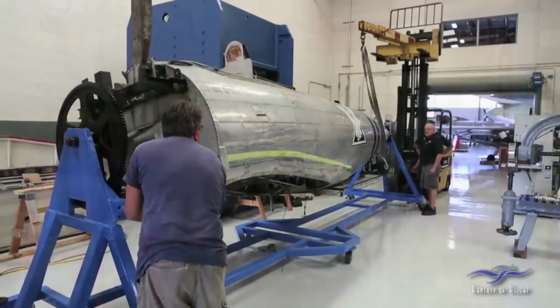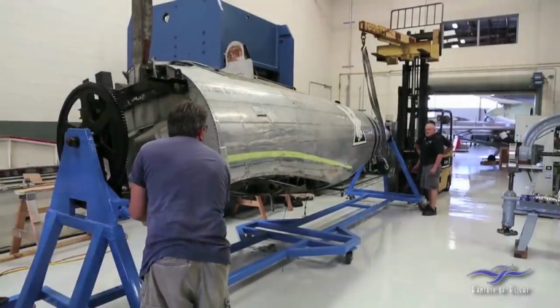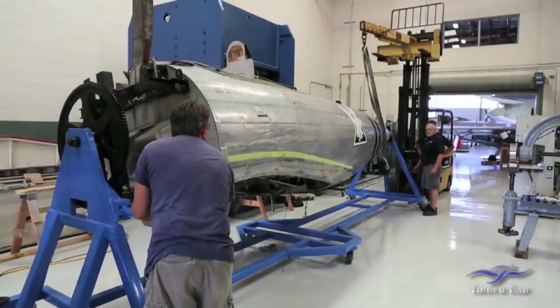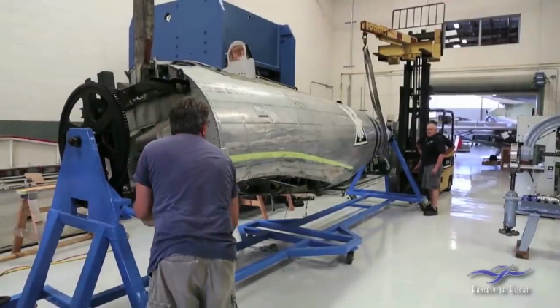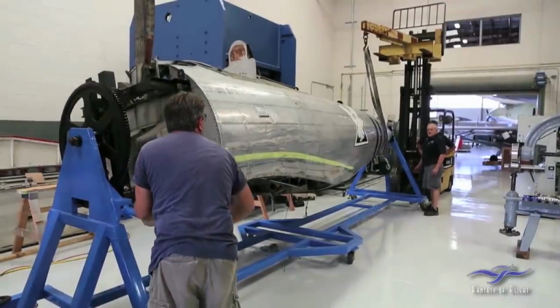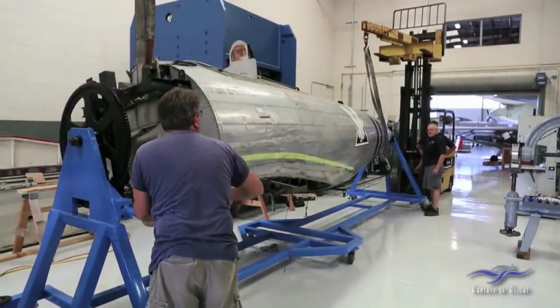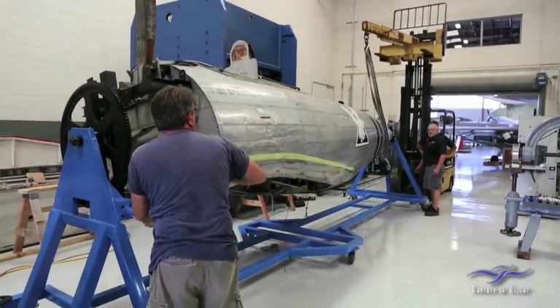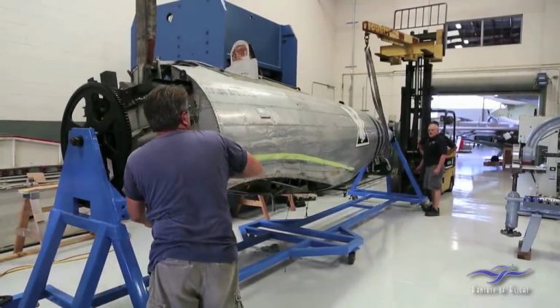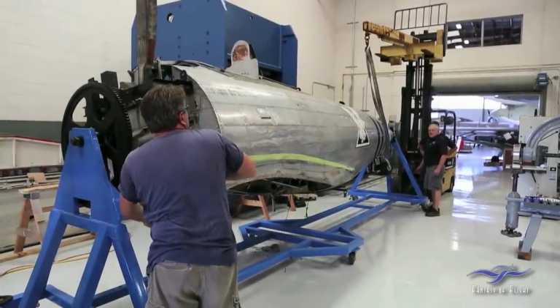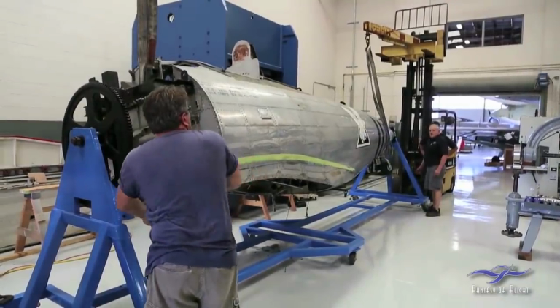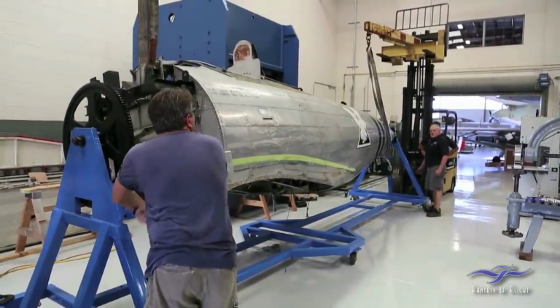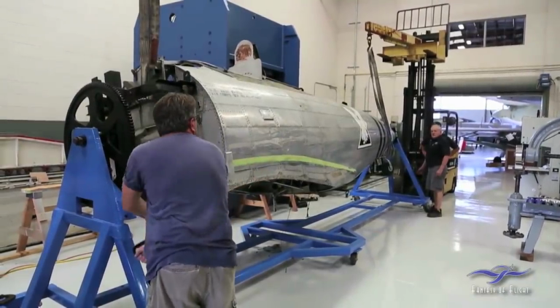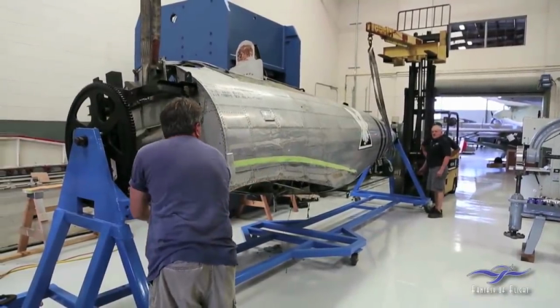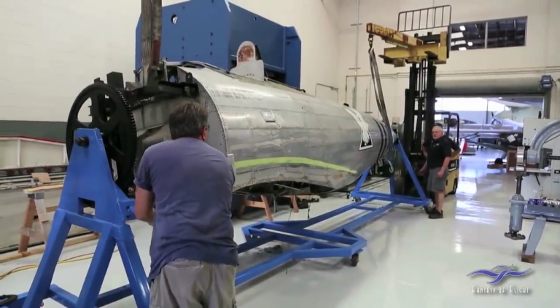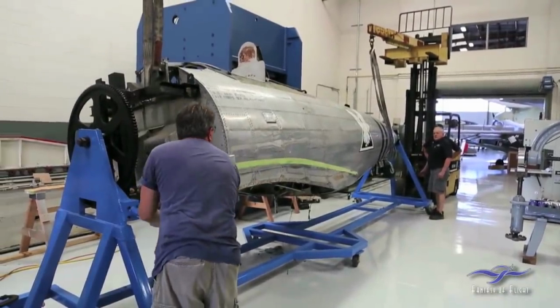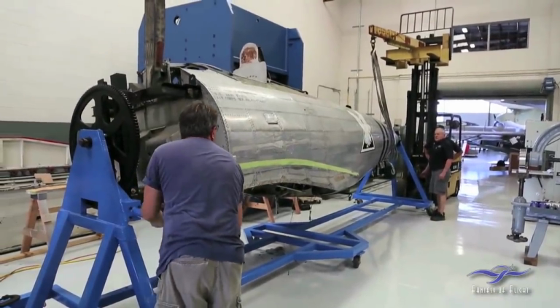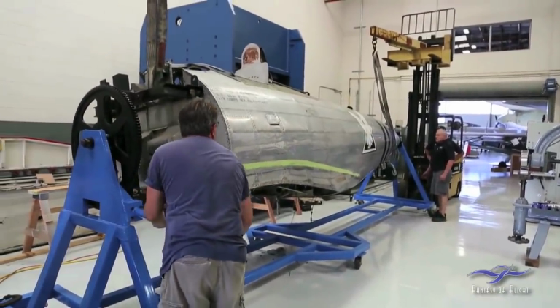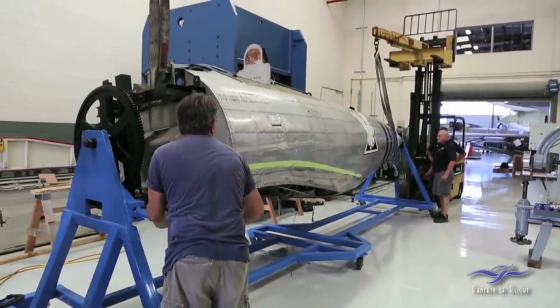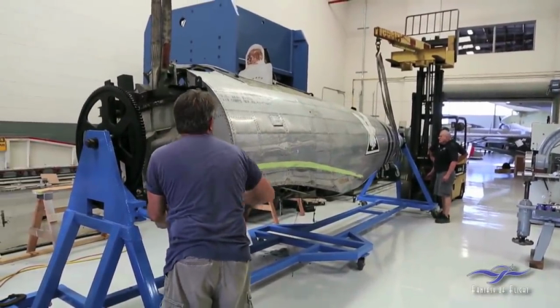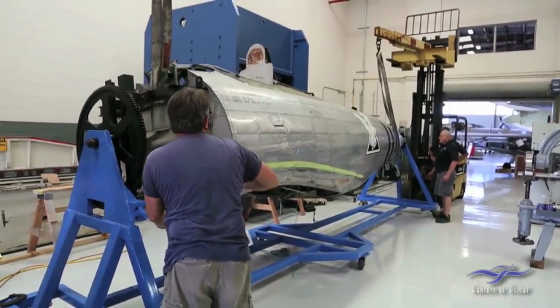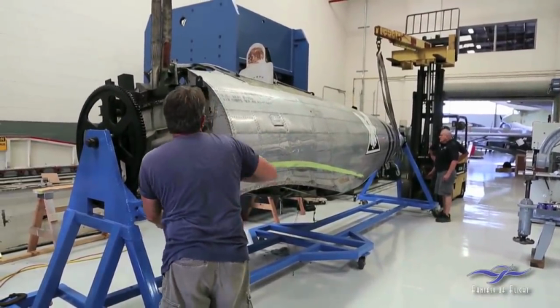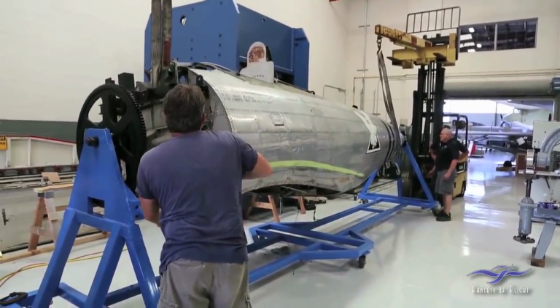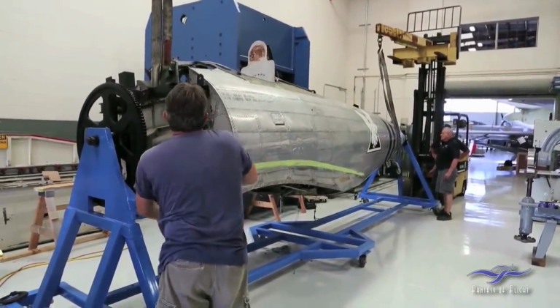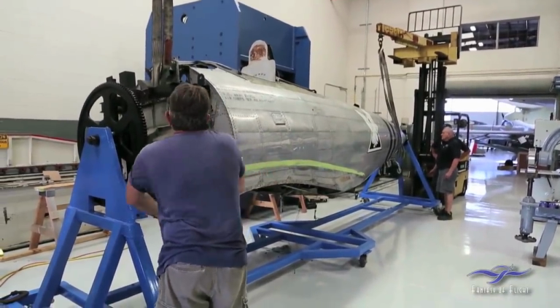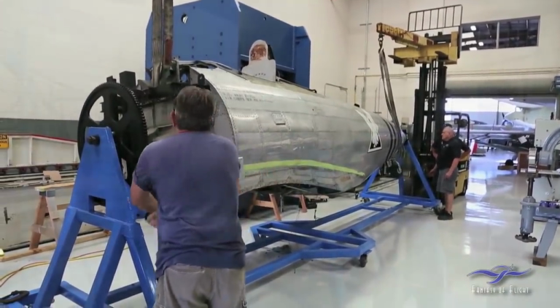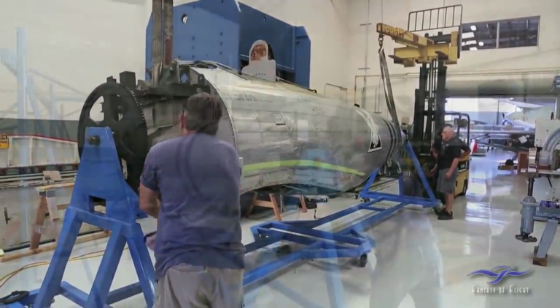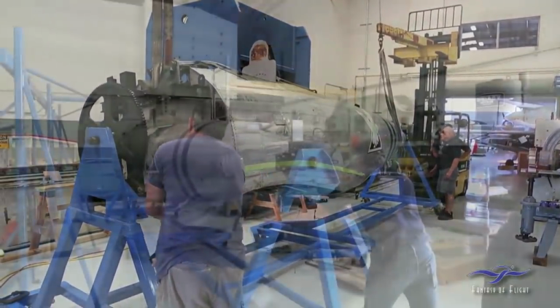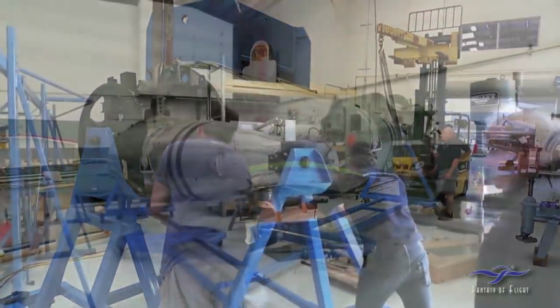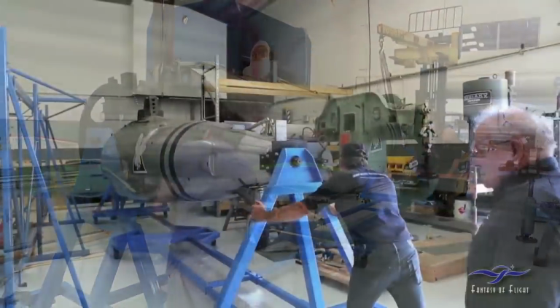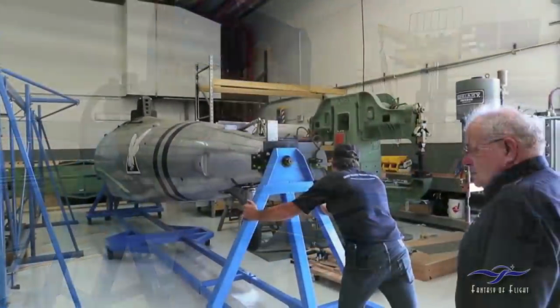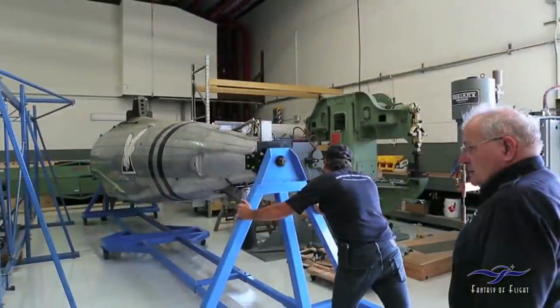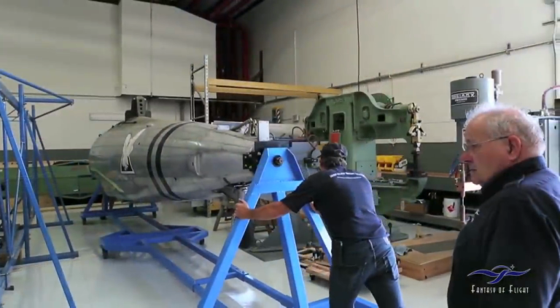And the fuselage is now in the rotisserie stand, so we can easily work on that. That's good.